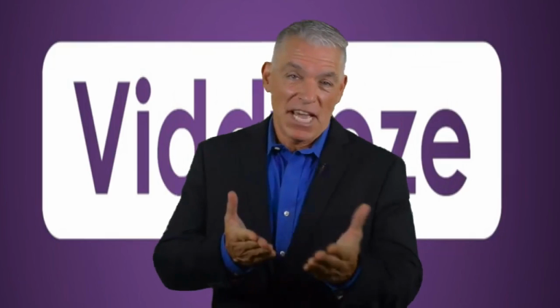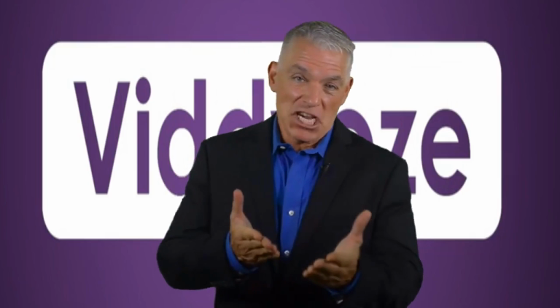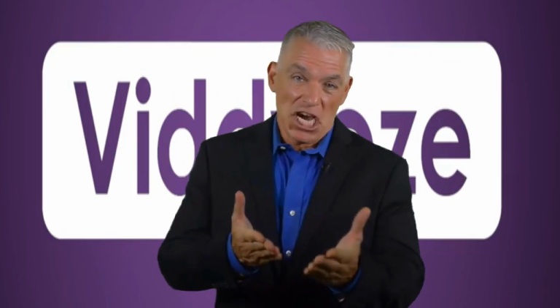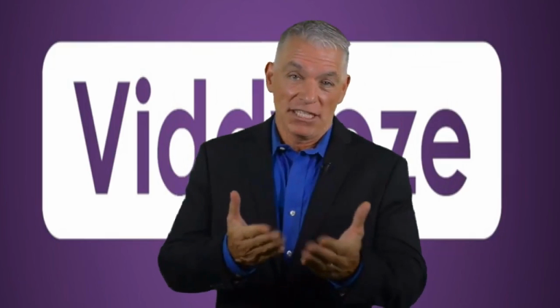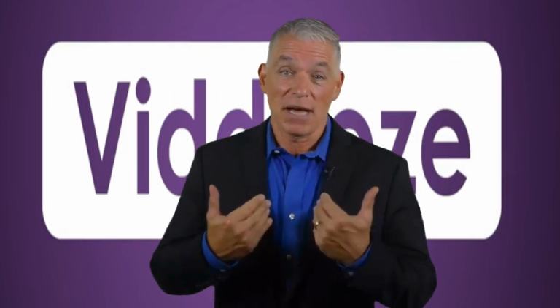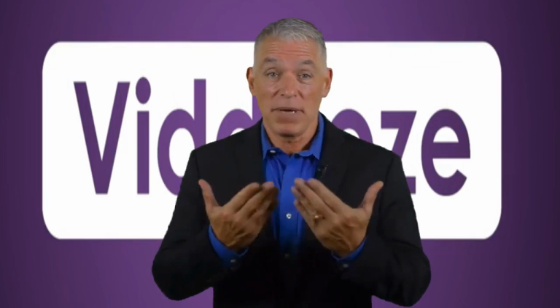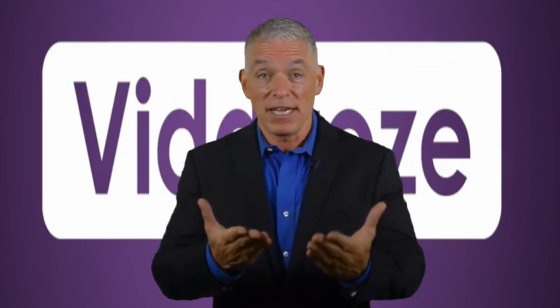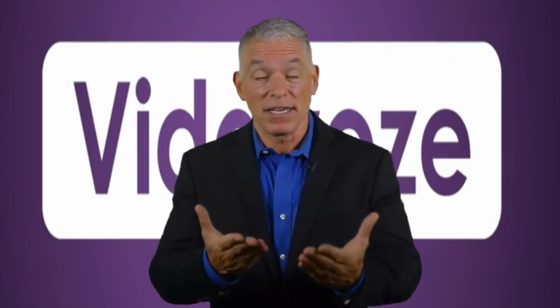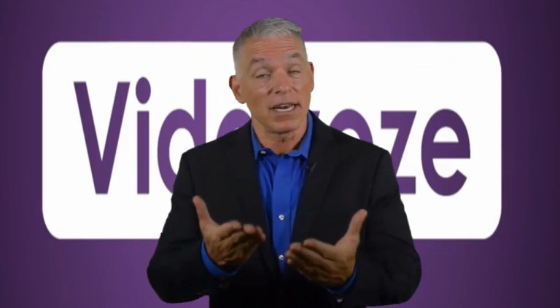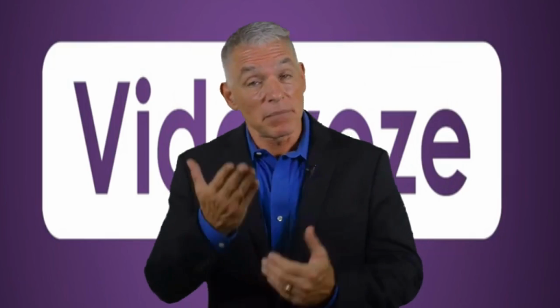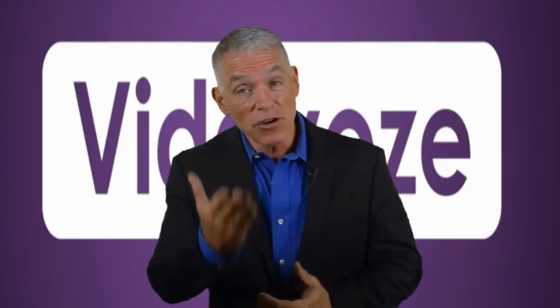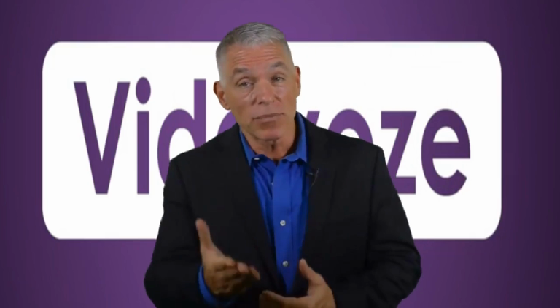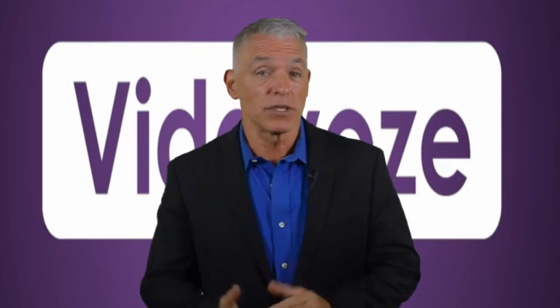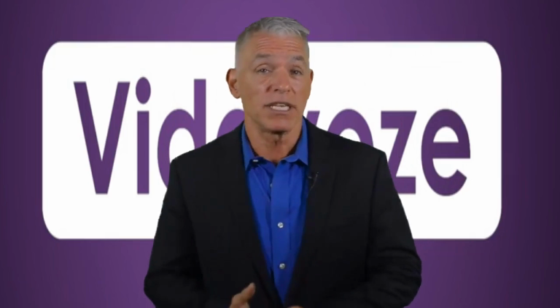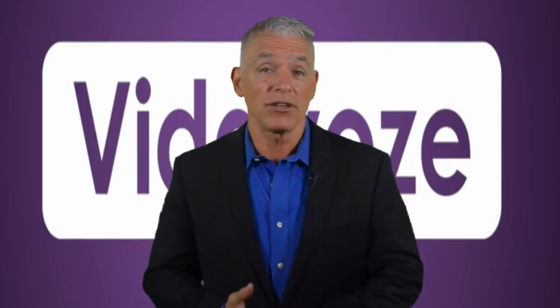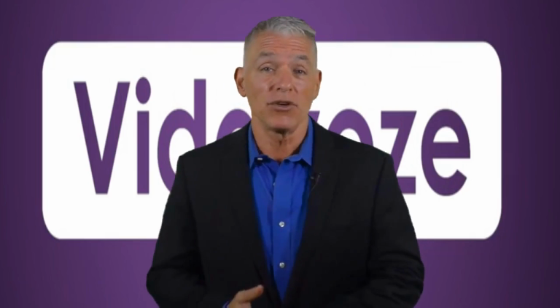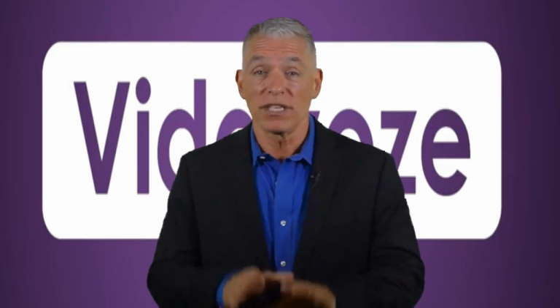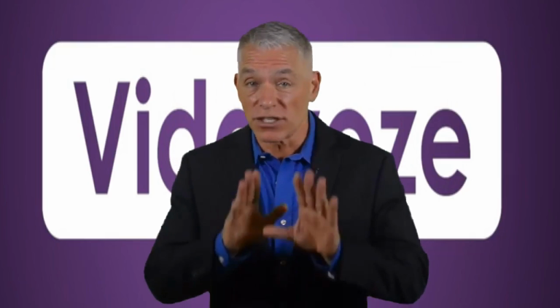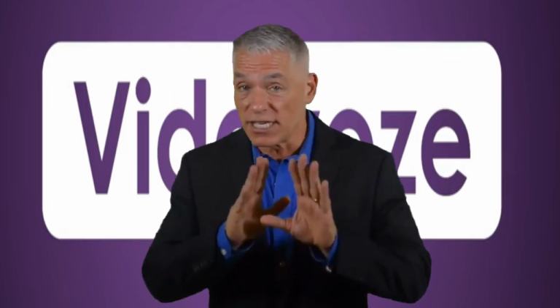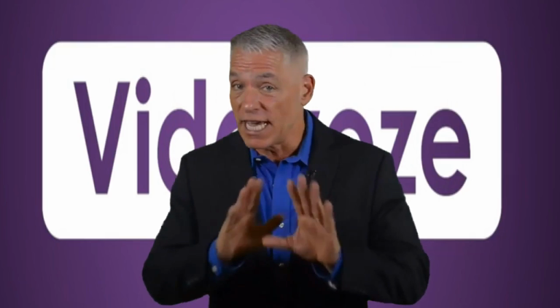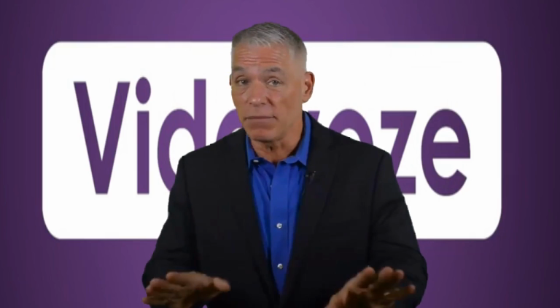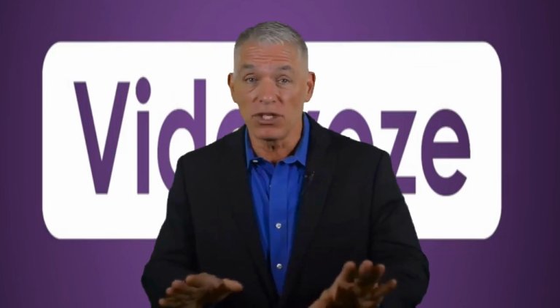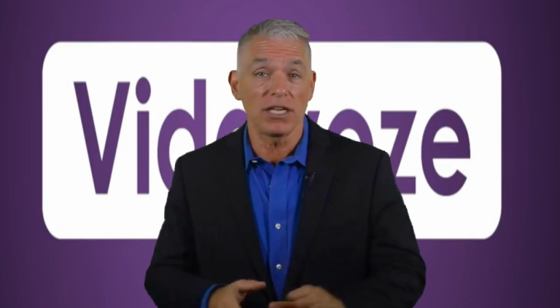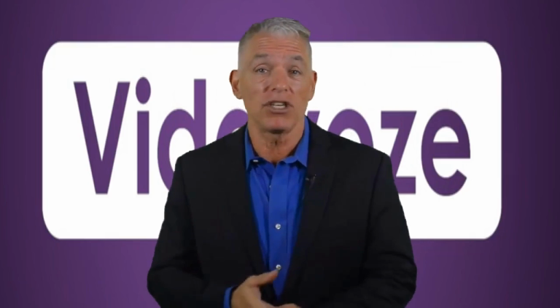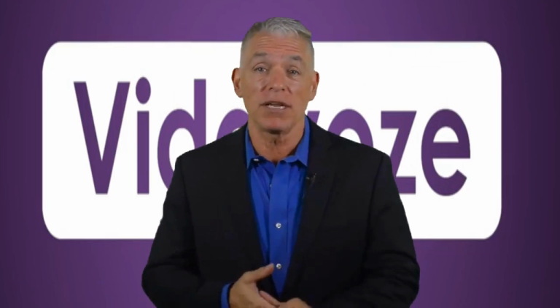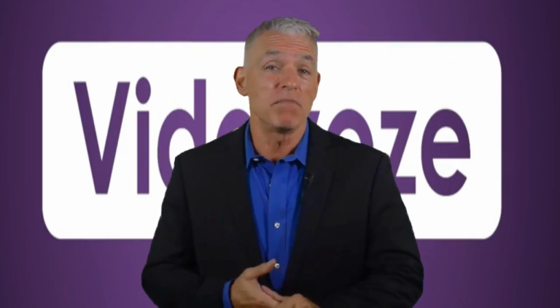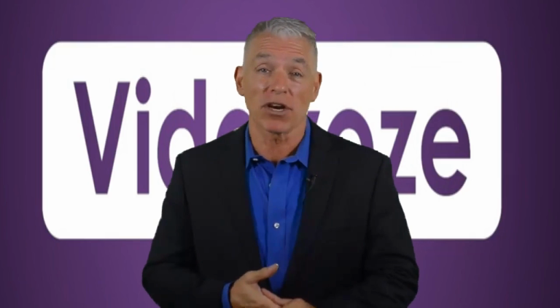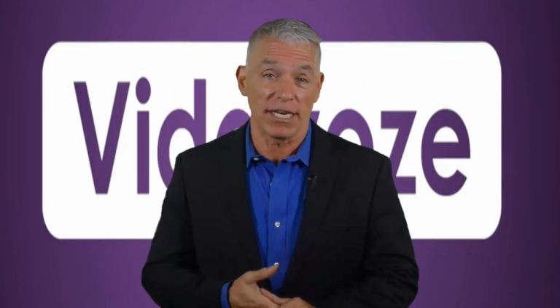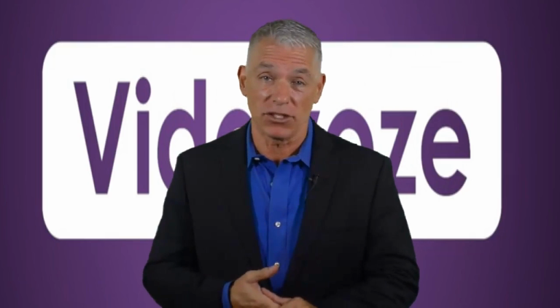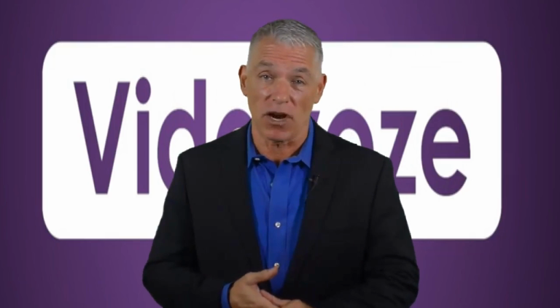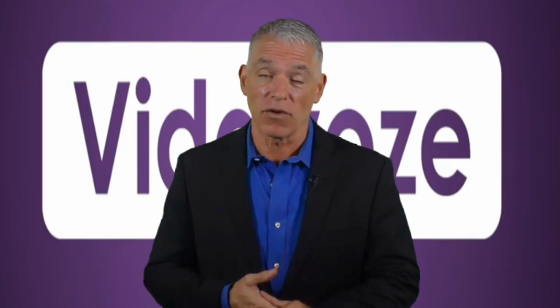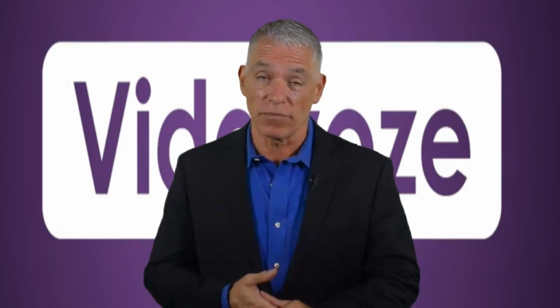Hey guys, I'm Pete and I'm here to present you this game-changing marketing software.